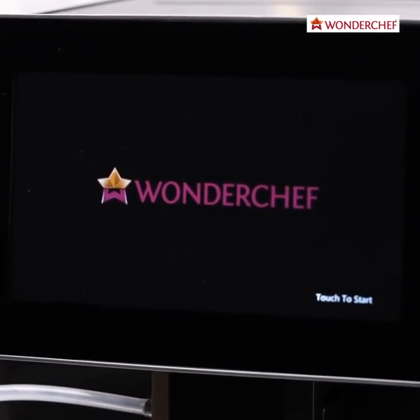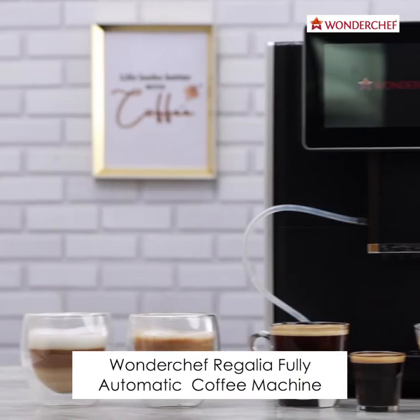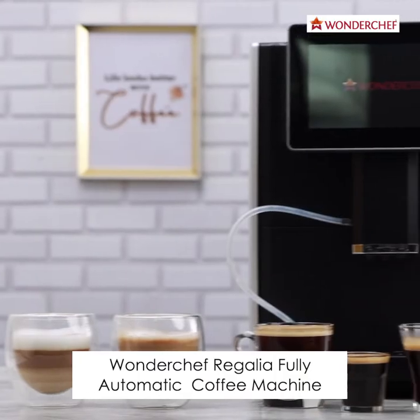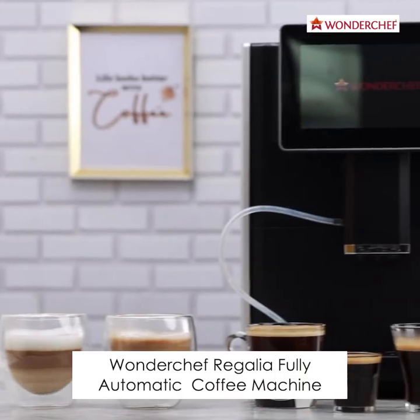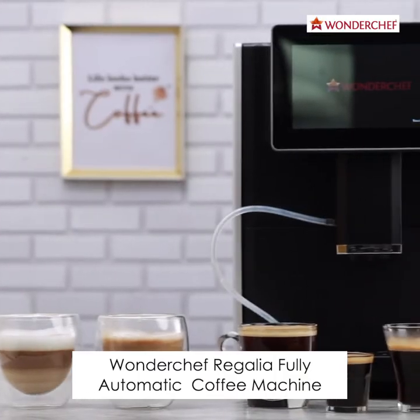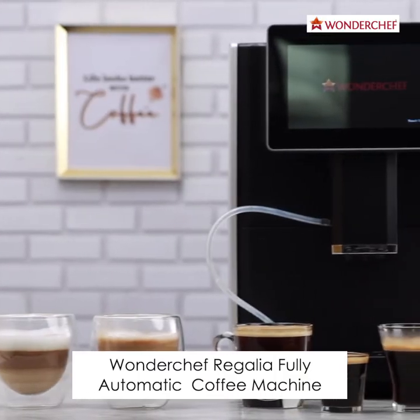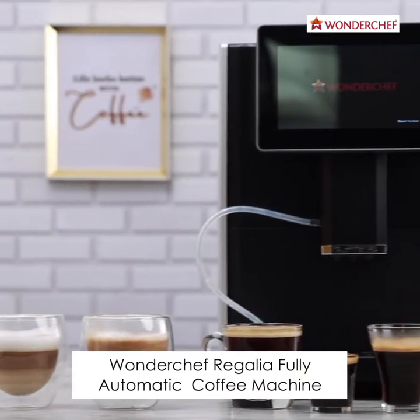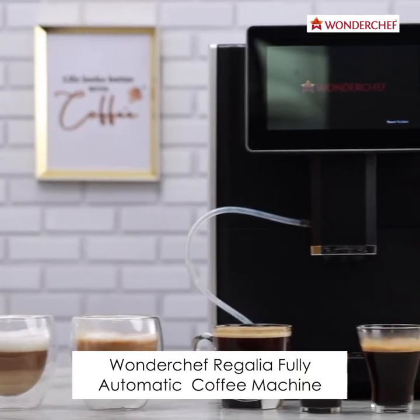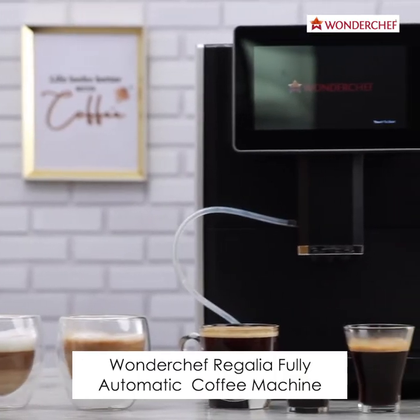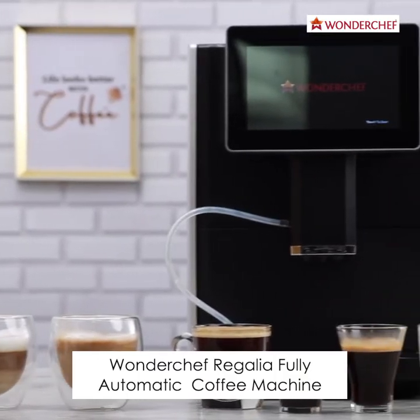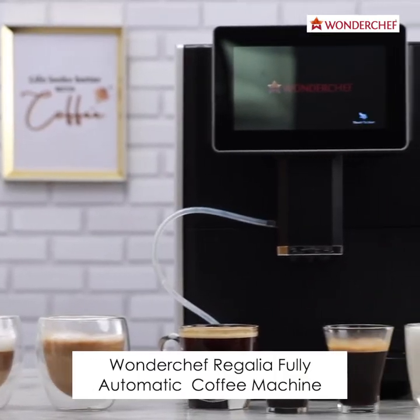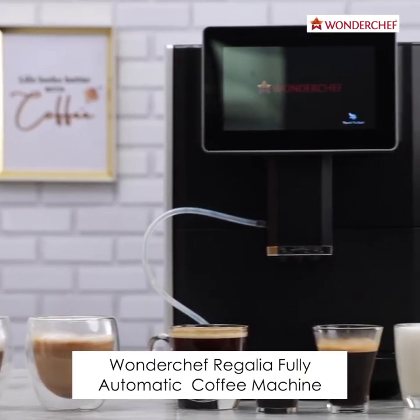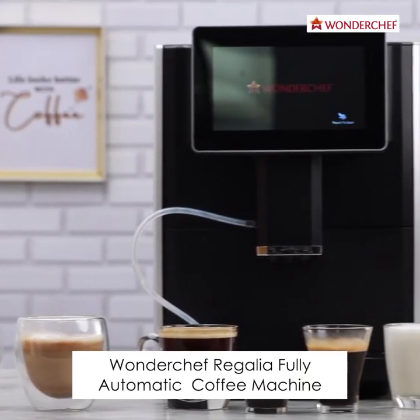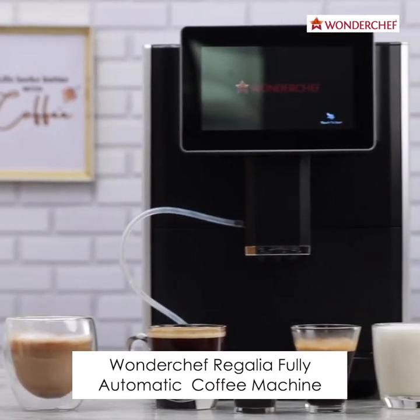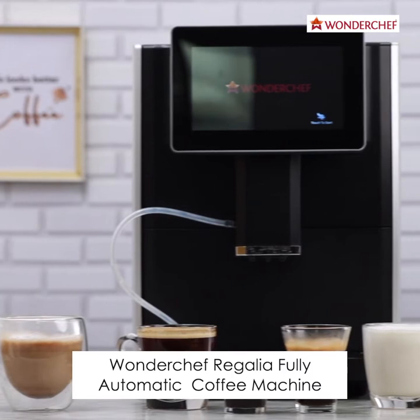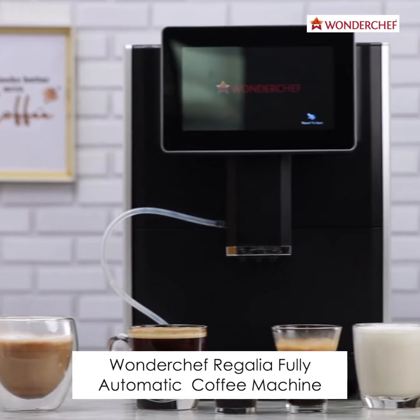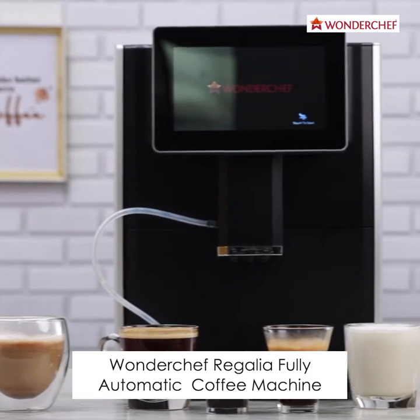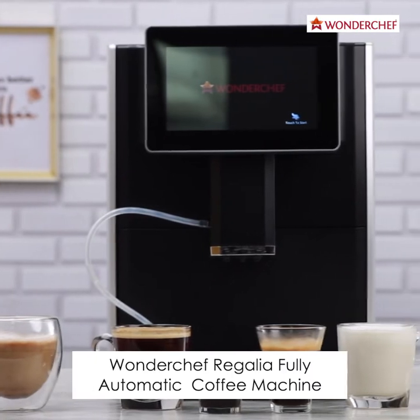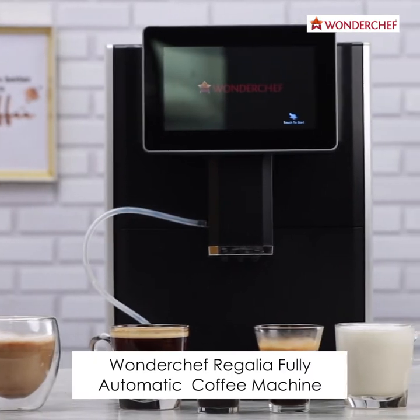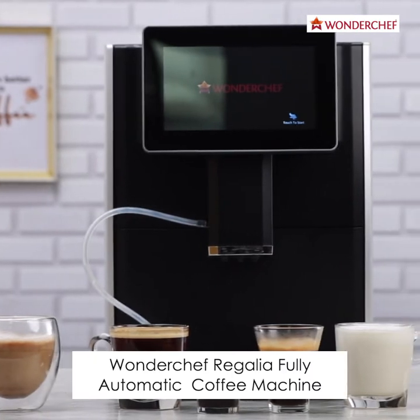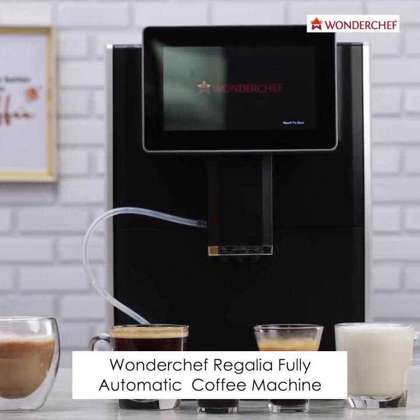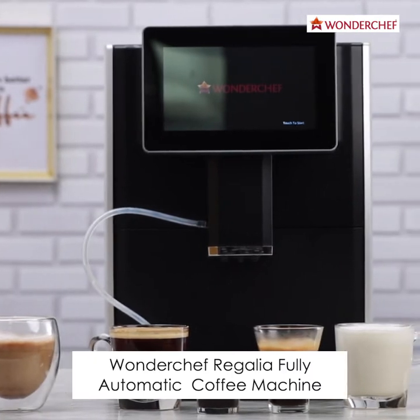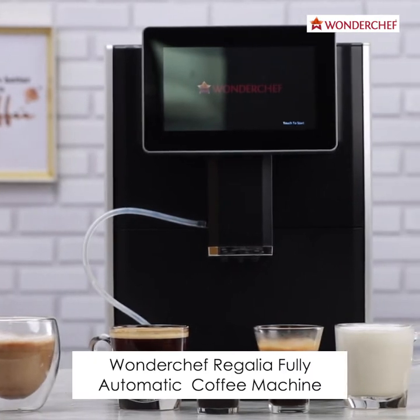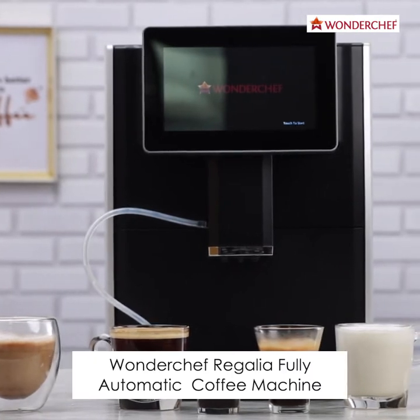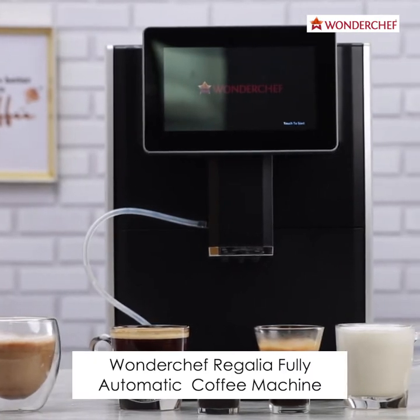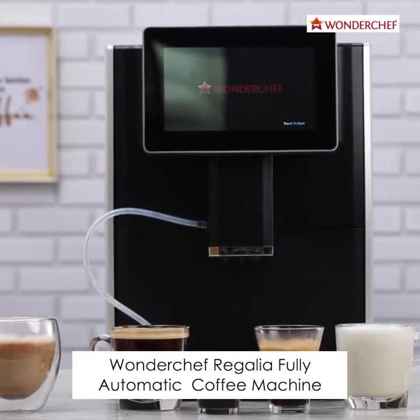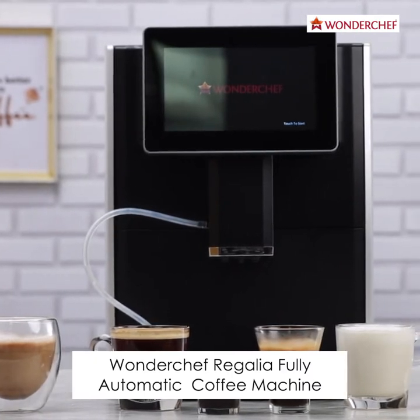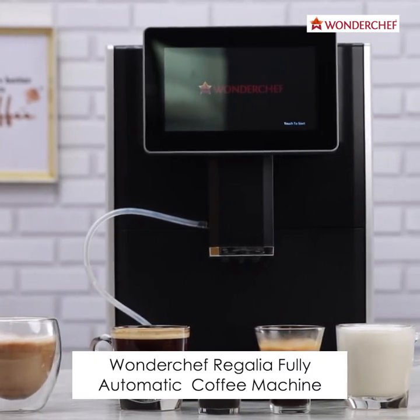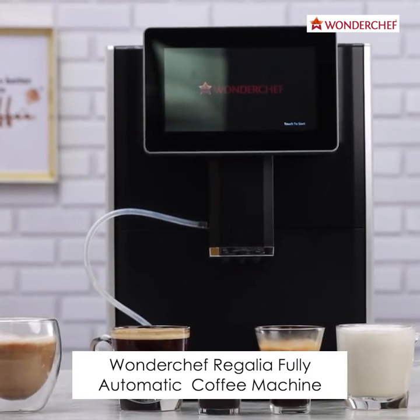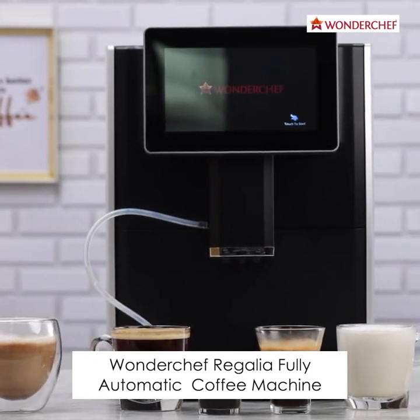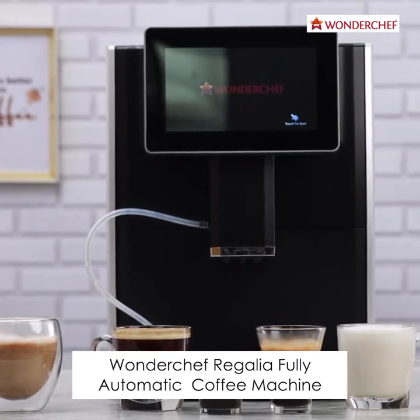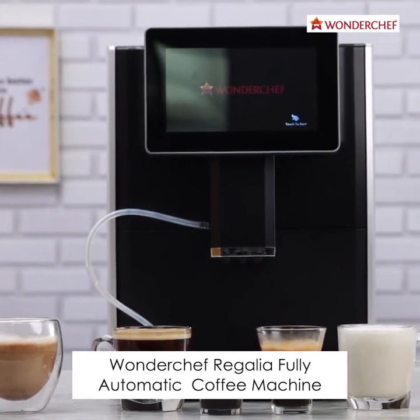Well, here is the king of coffee makers — the Wondershef Regalia, fully automatic coffee machine.